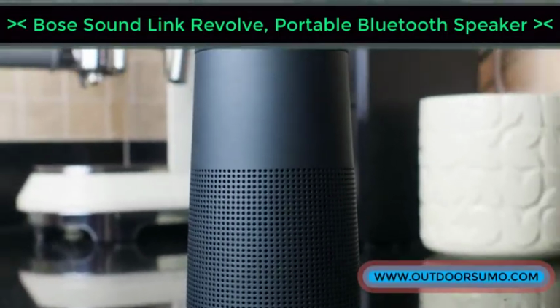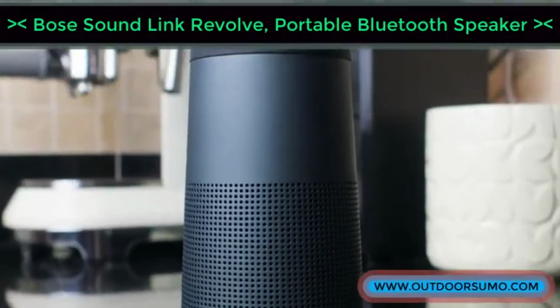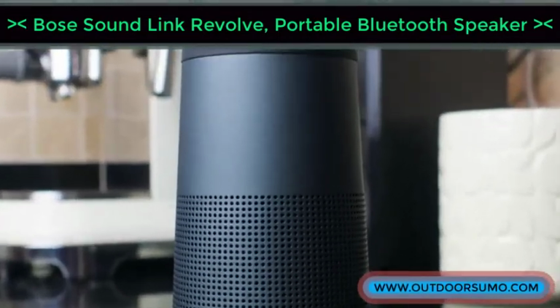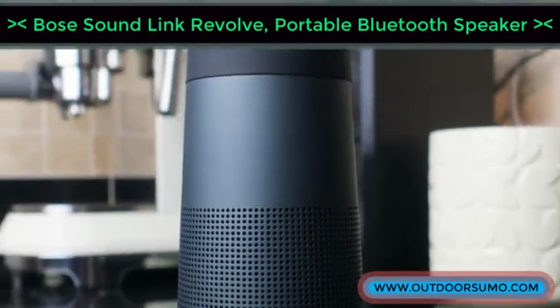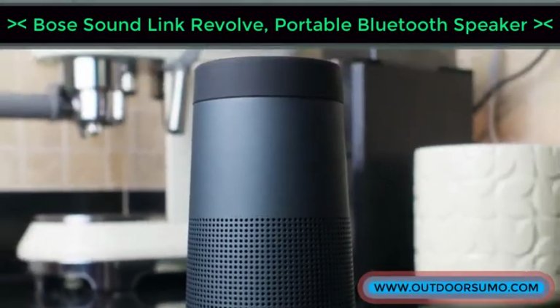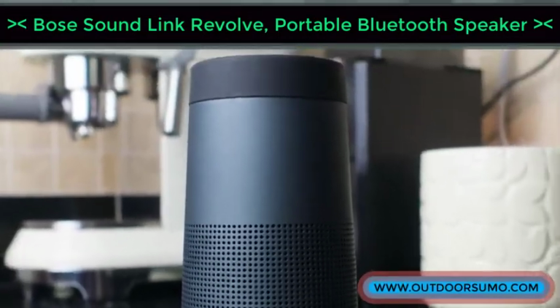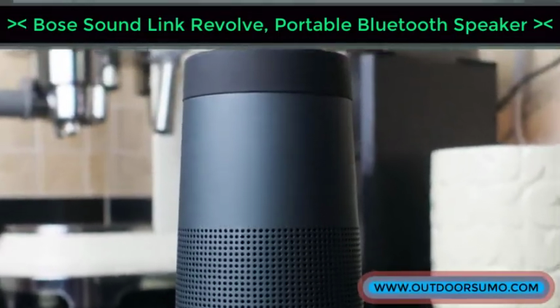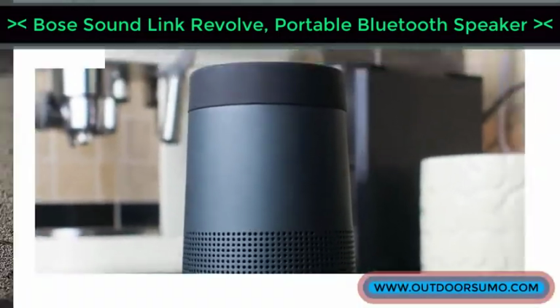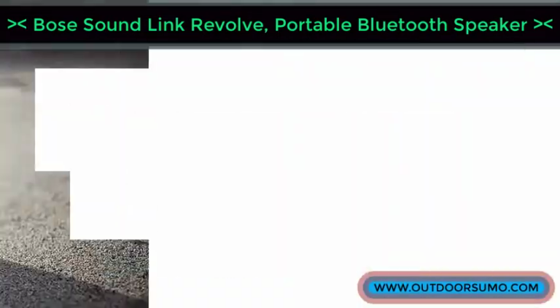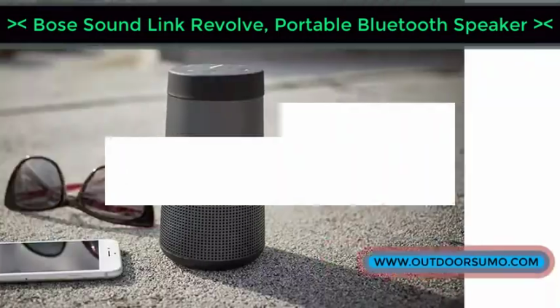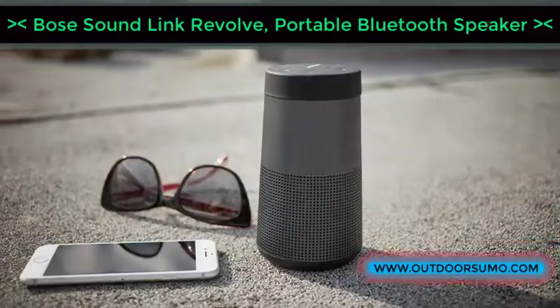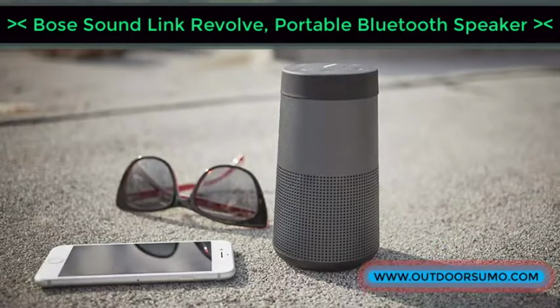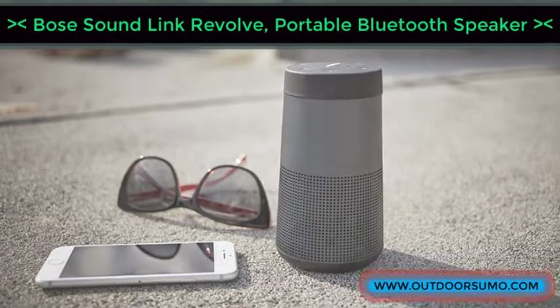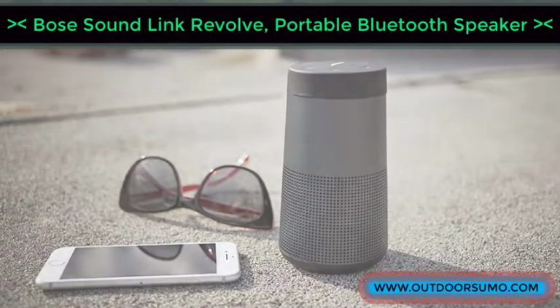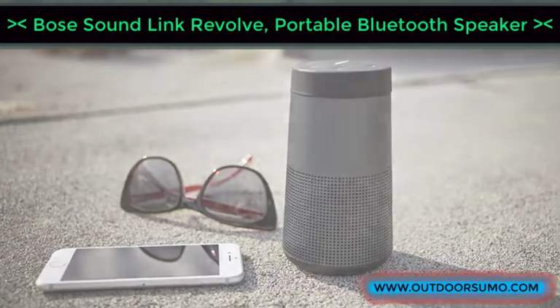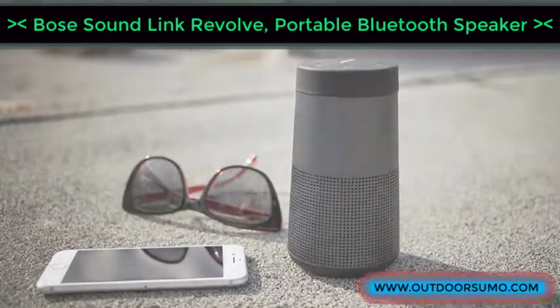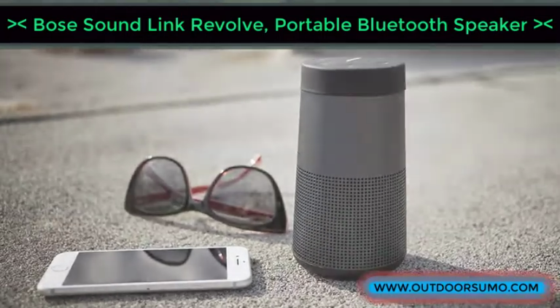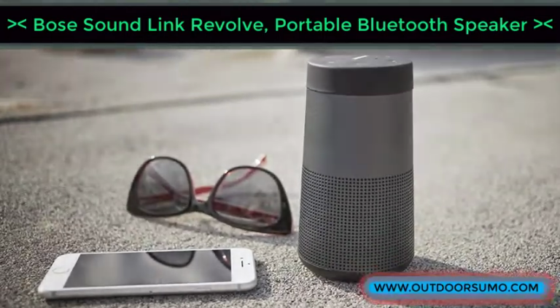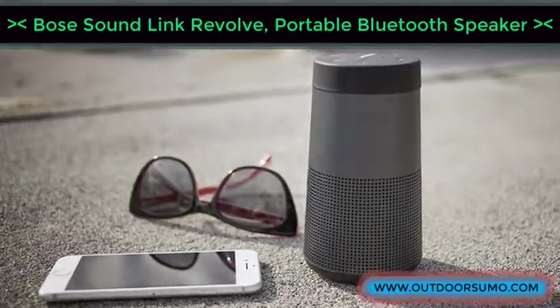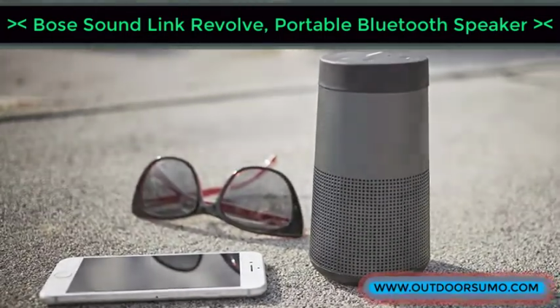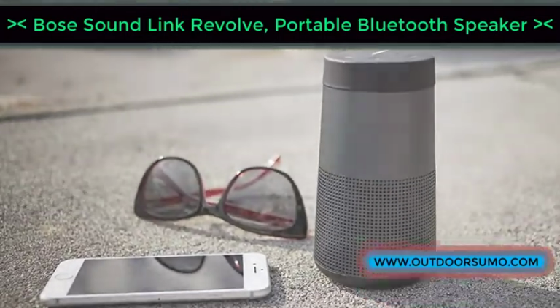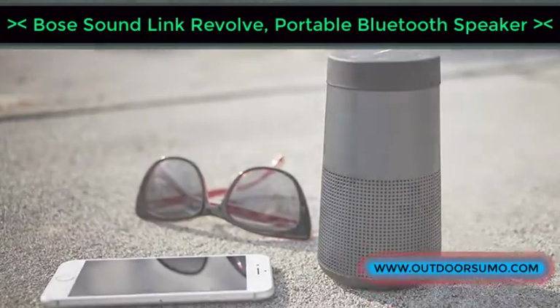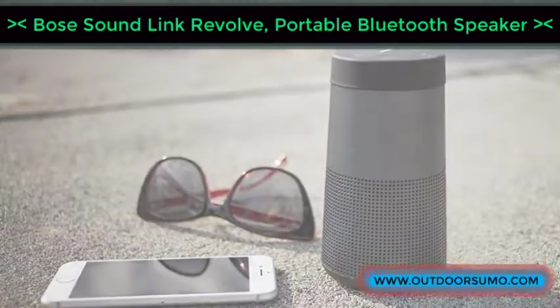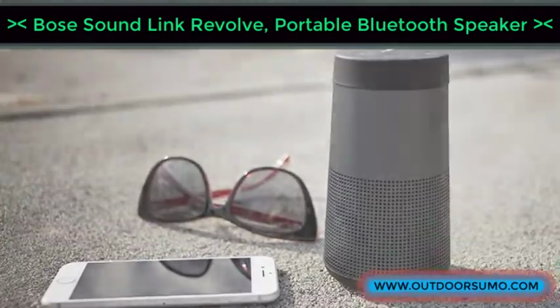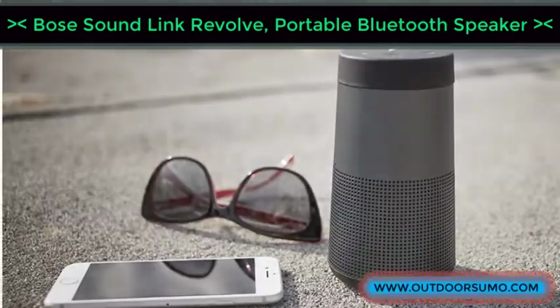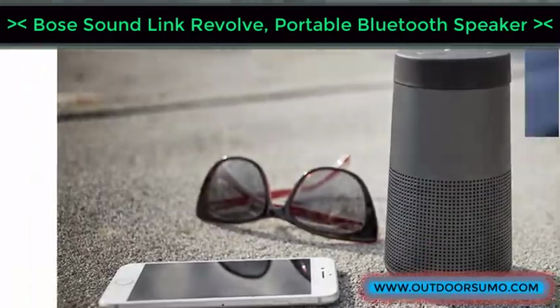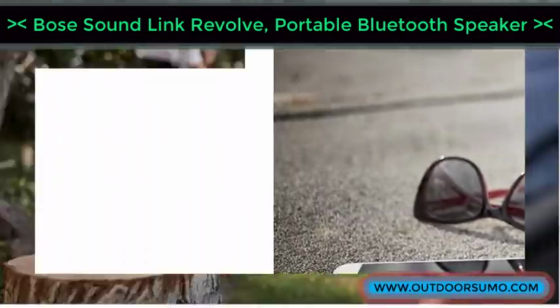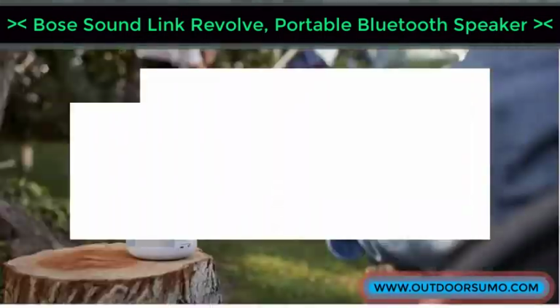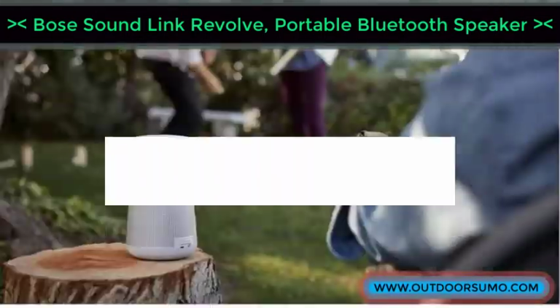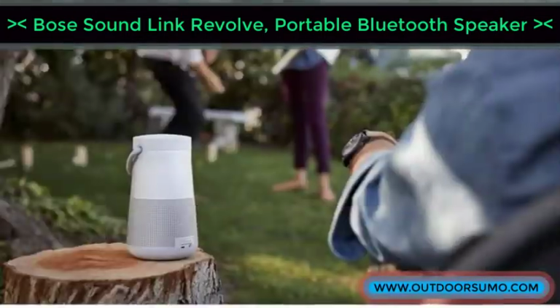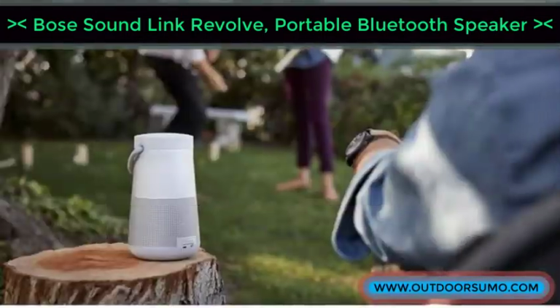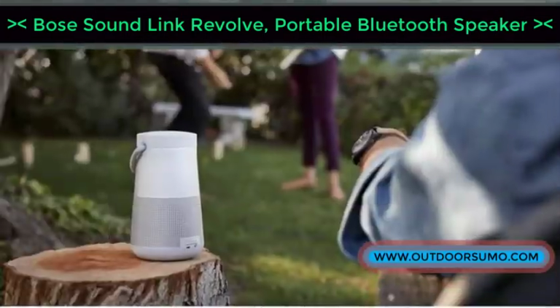The device can keep track of the last eight paired devices, dropping the least recently used device when a new one is paired.